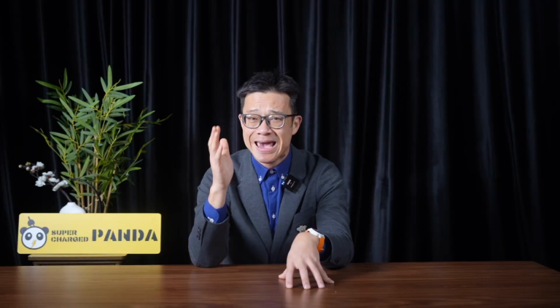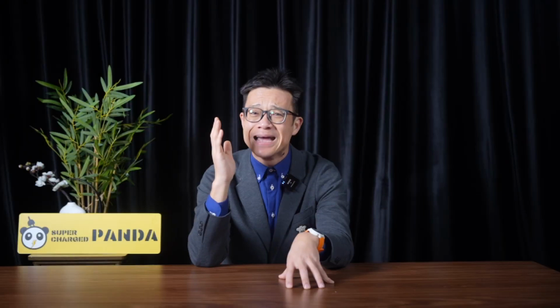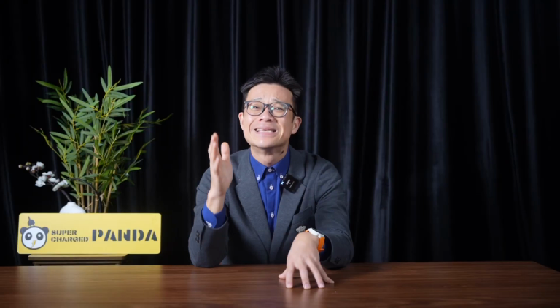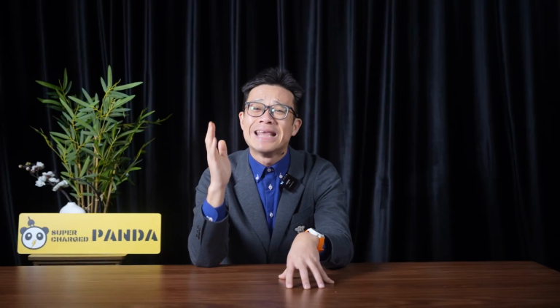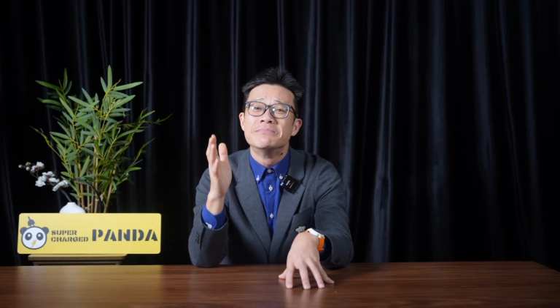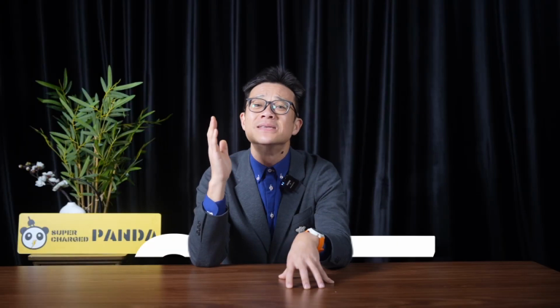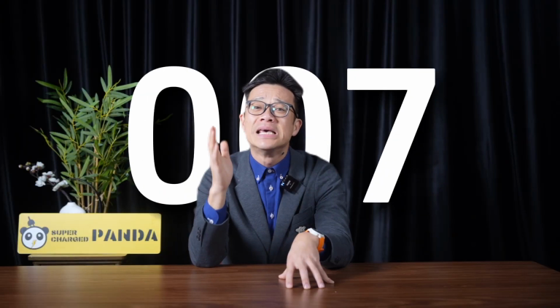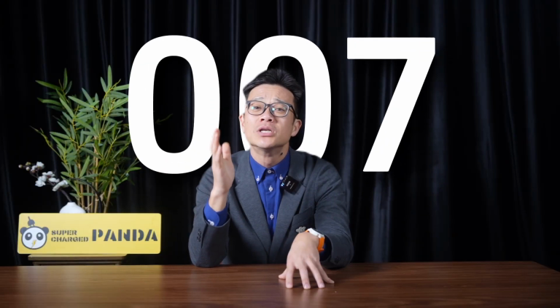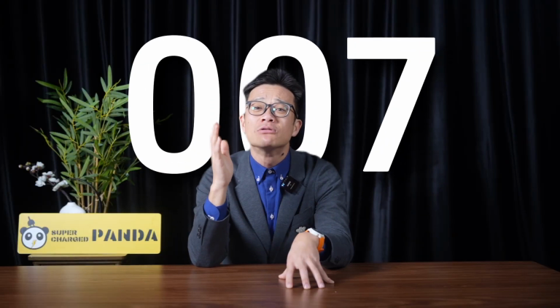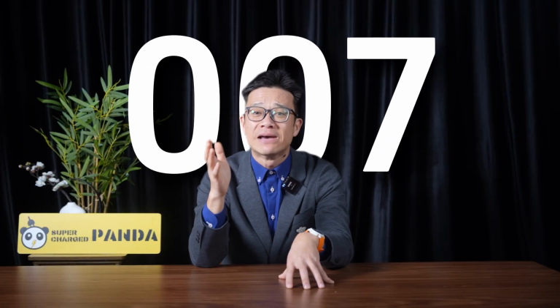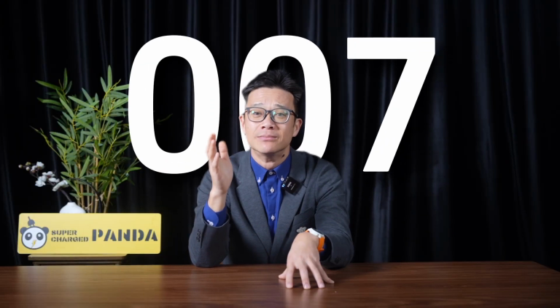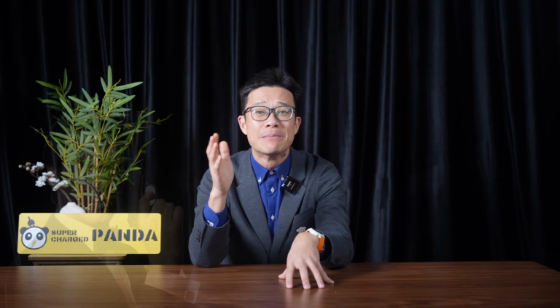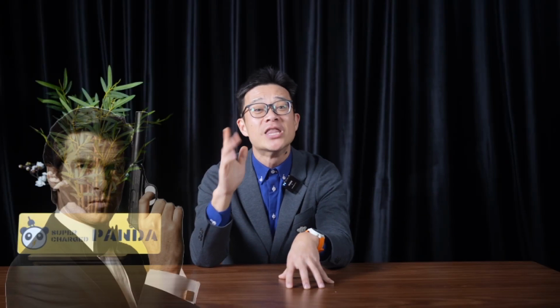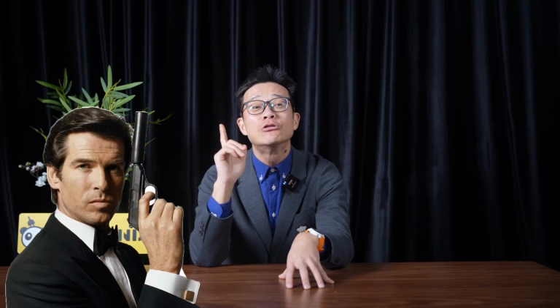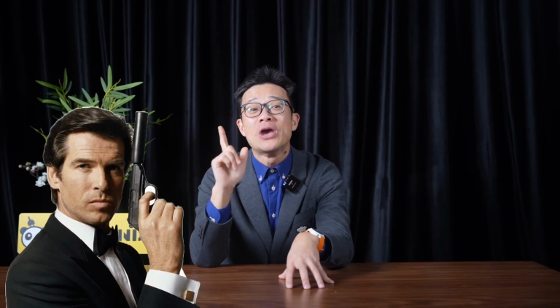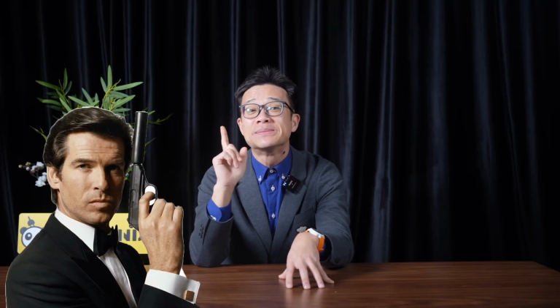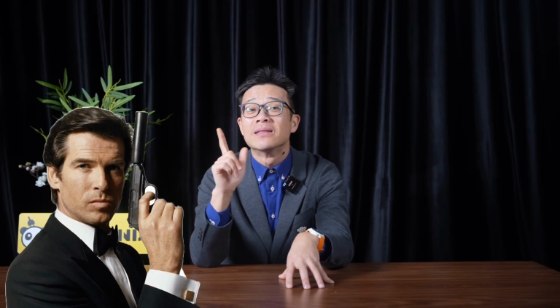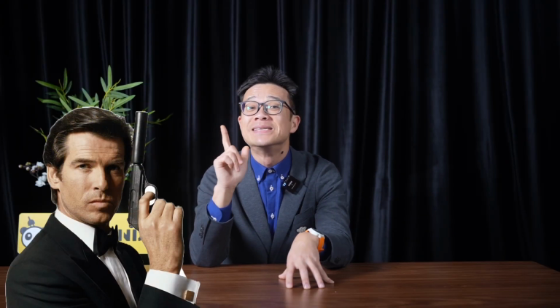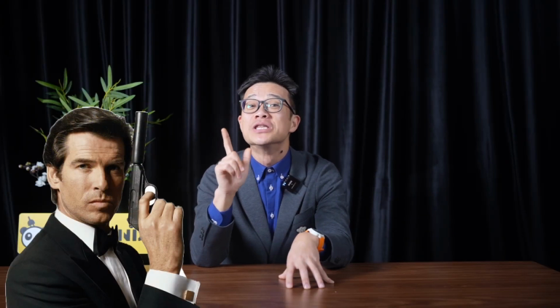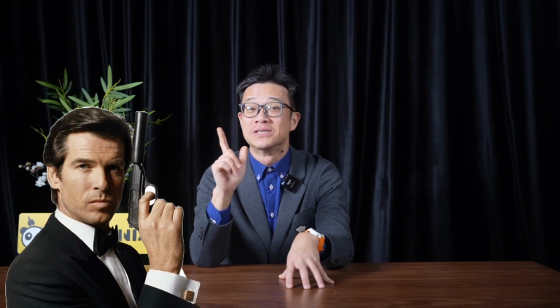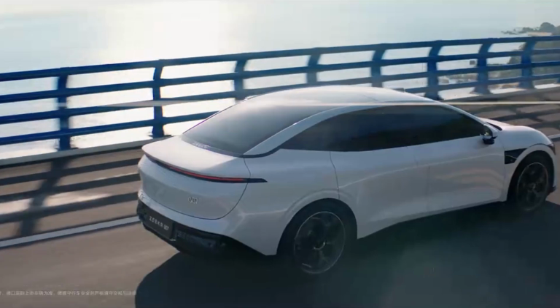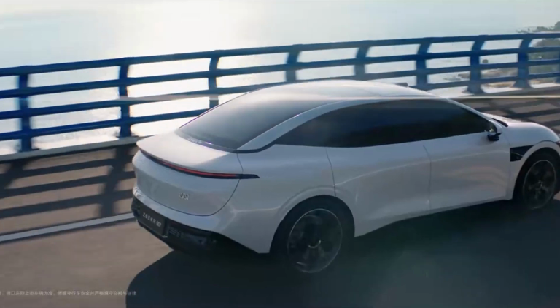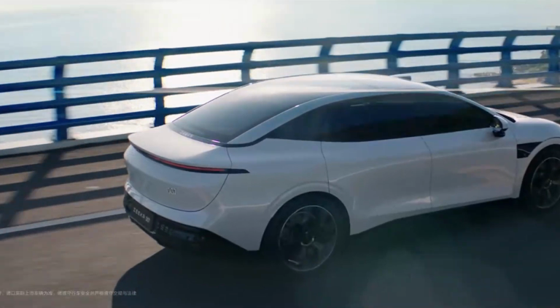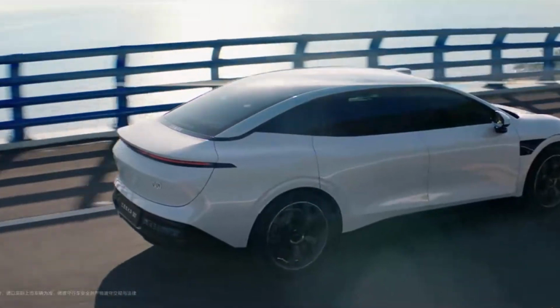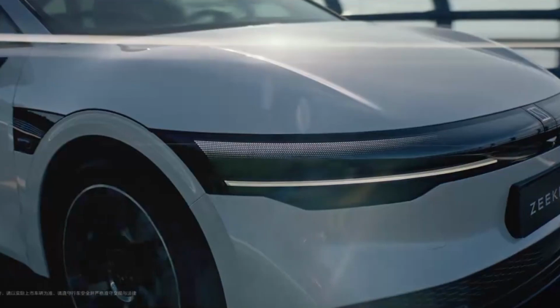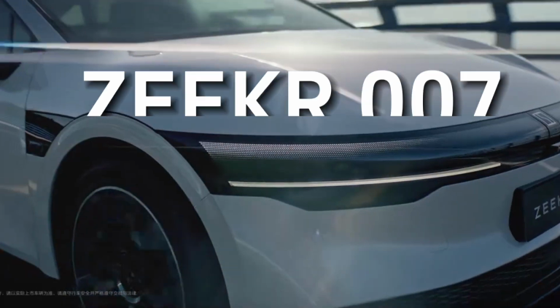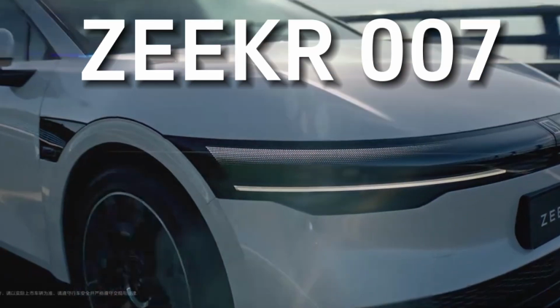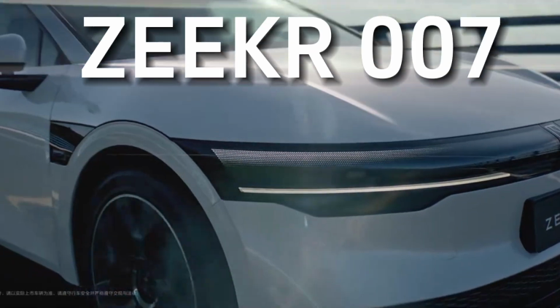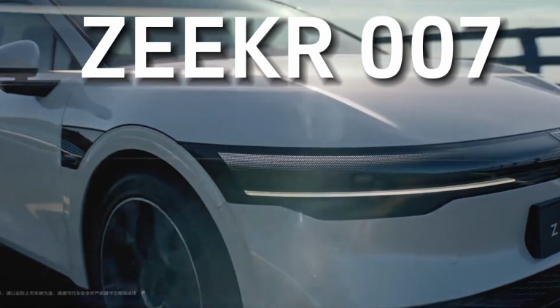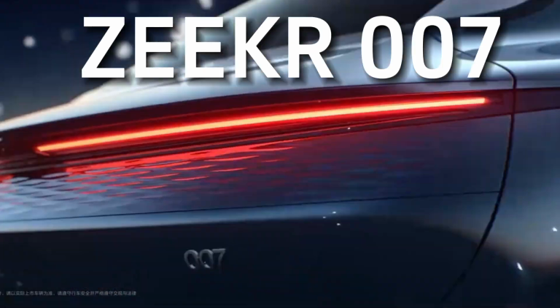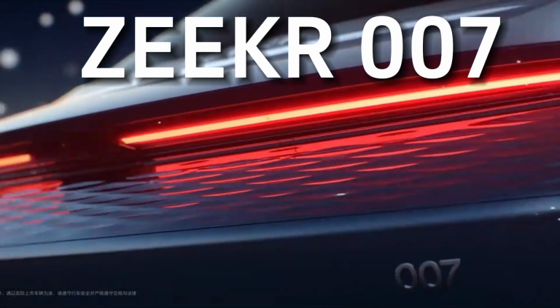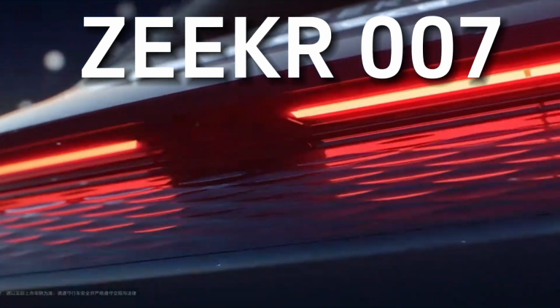It is named 007 — but not James Bond 007. It's the Zeekr 007.